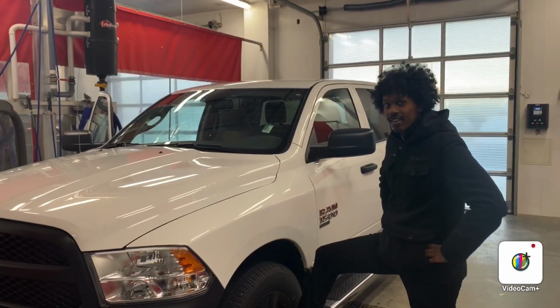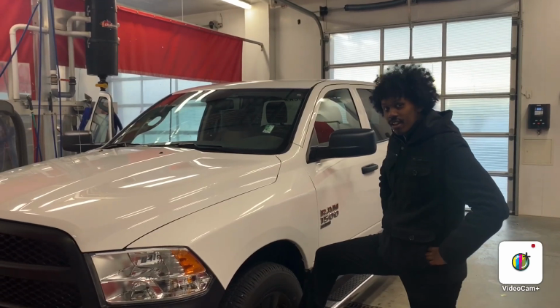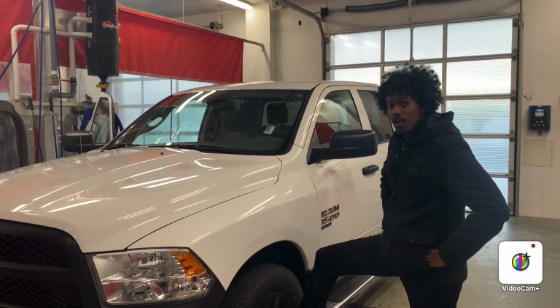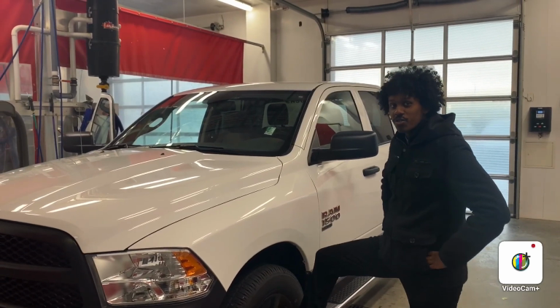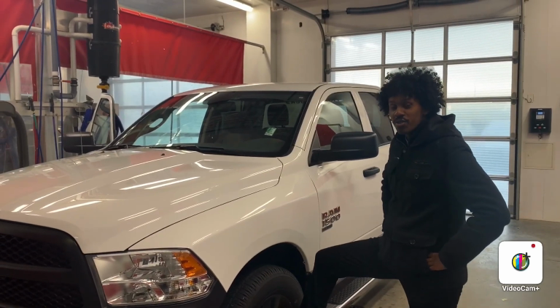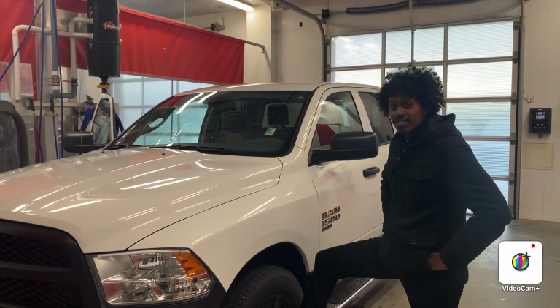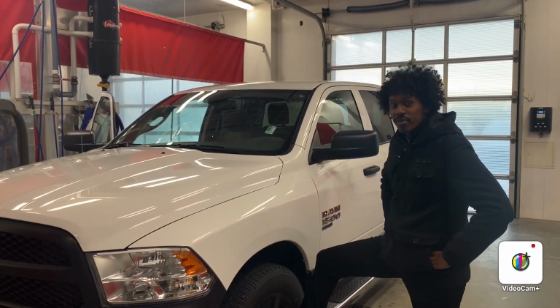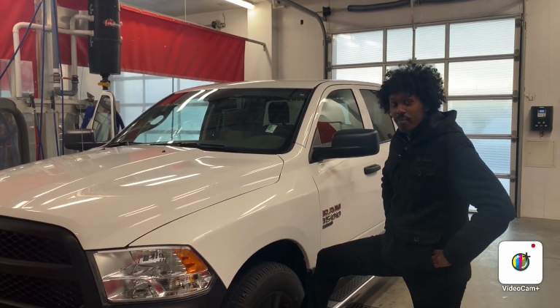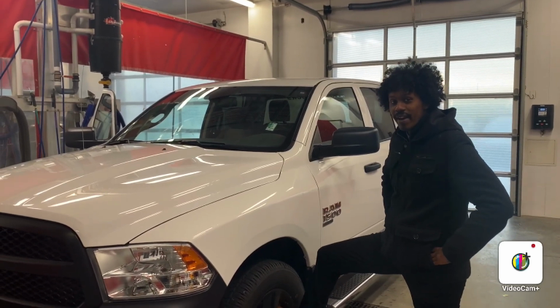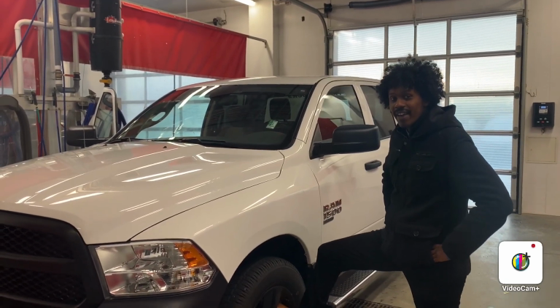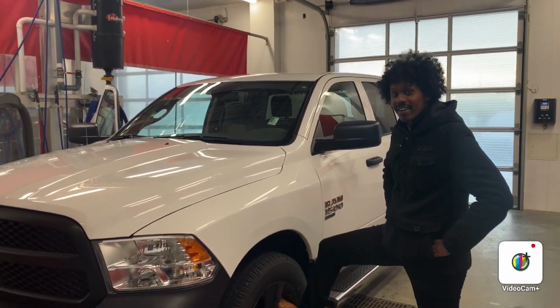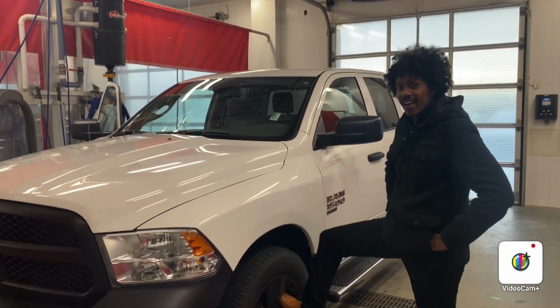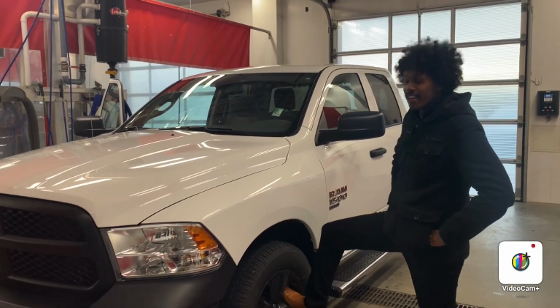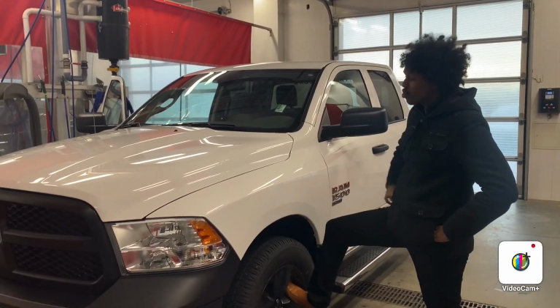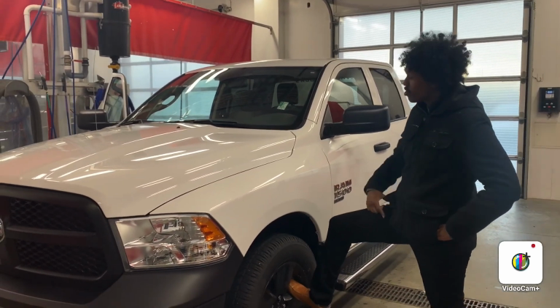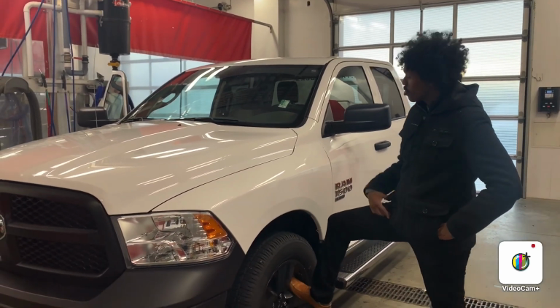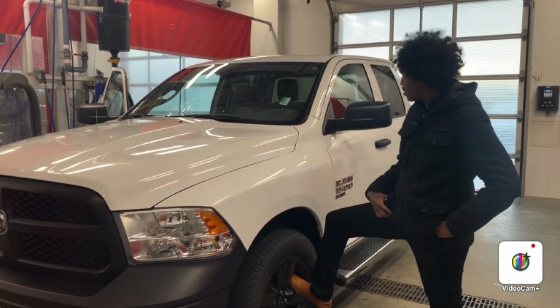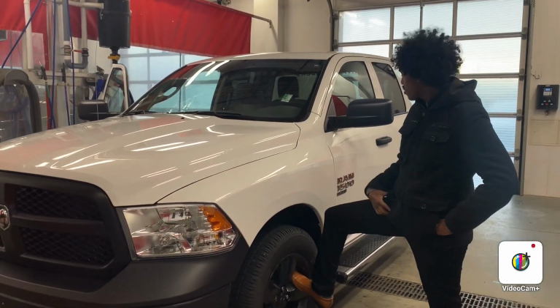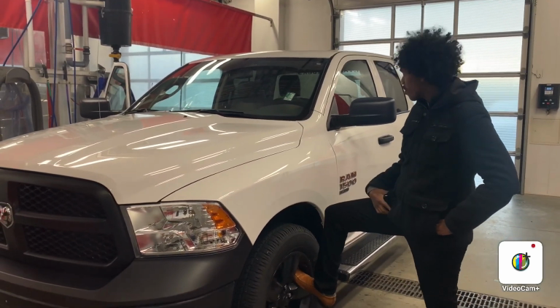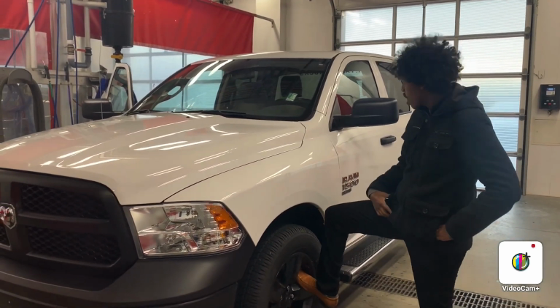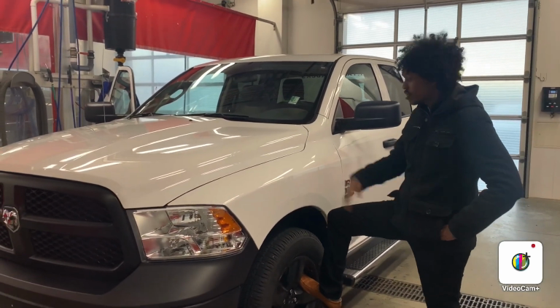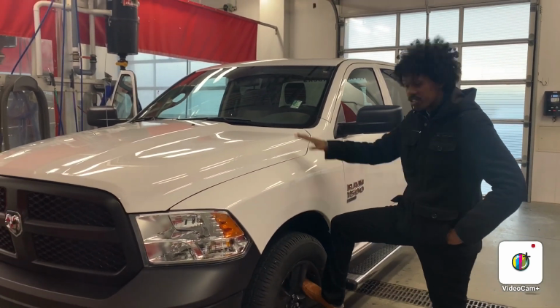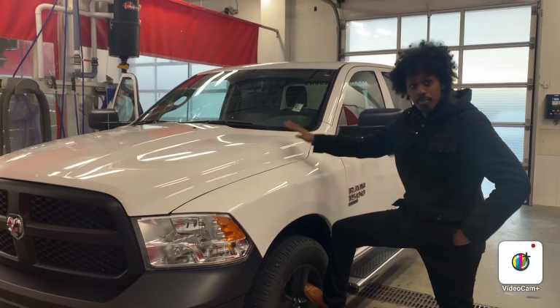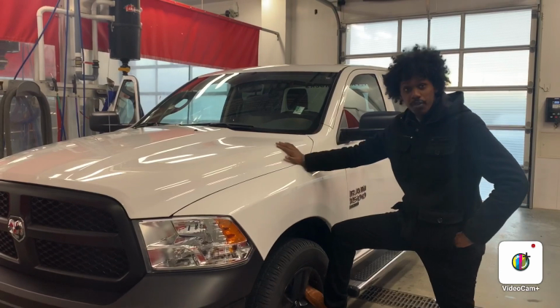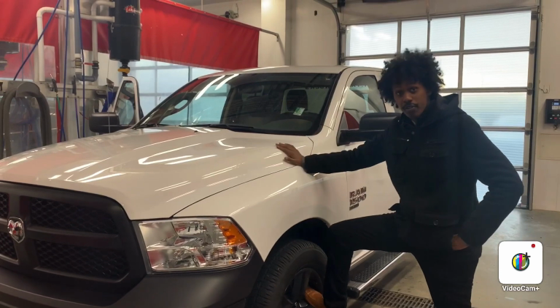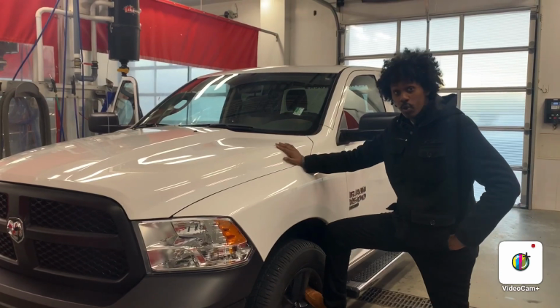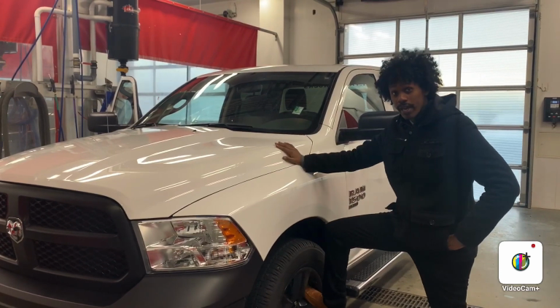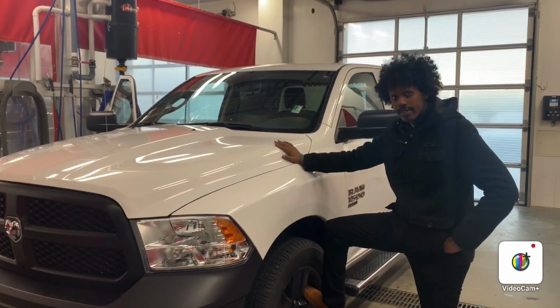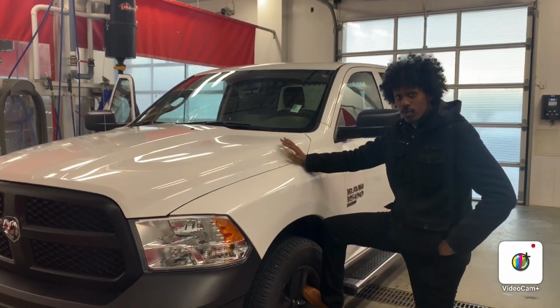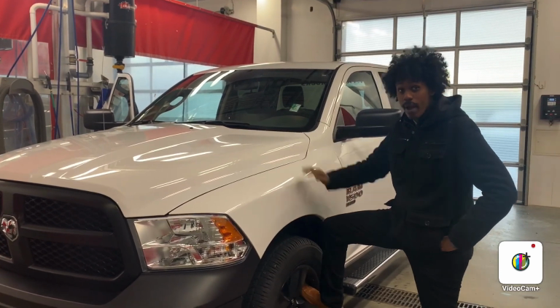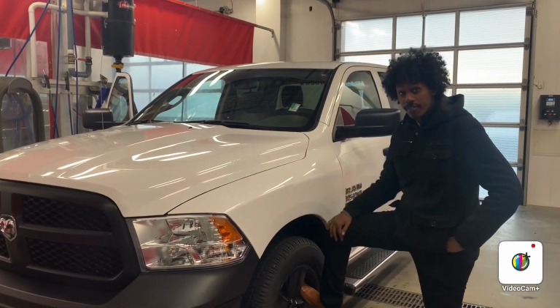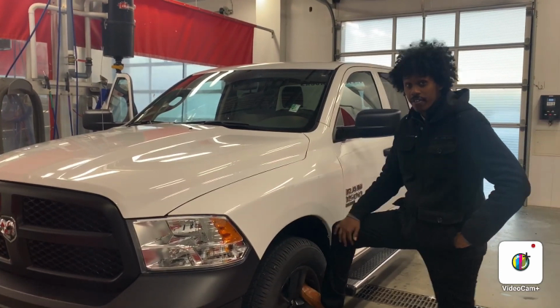Hello, Sue. This is Abdullah back at it again. I just wanted to show you just the other option. It's our beautiful 2019 Ram 1500.